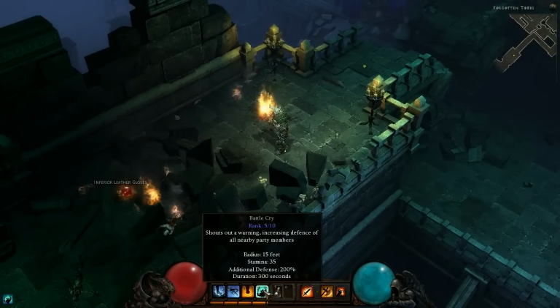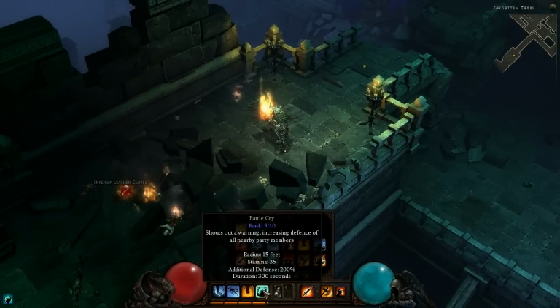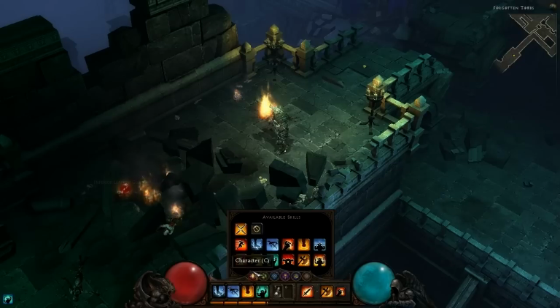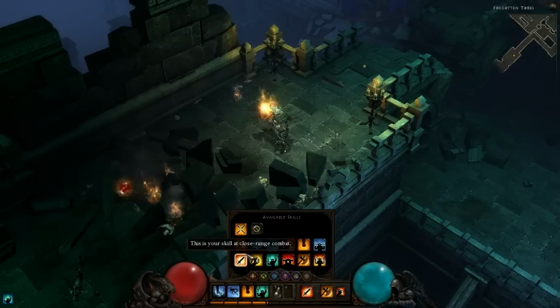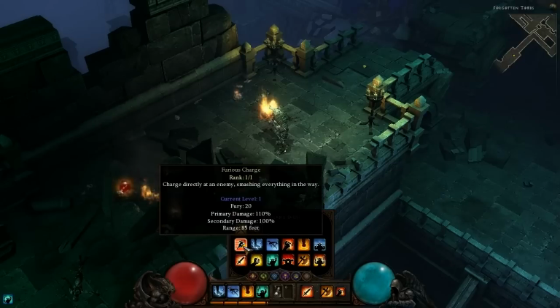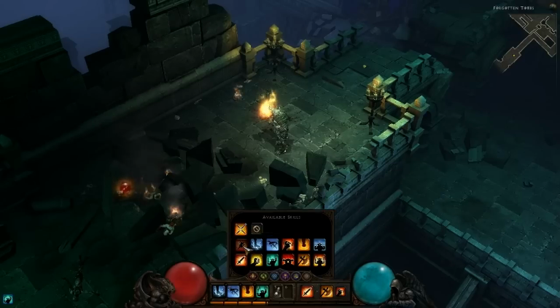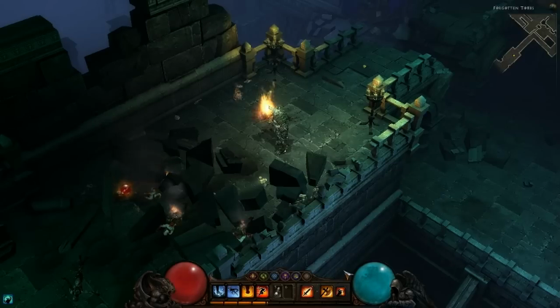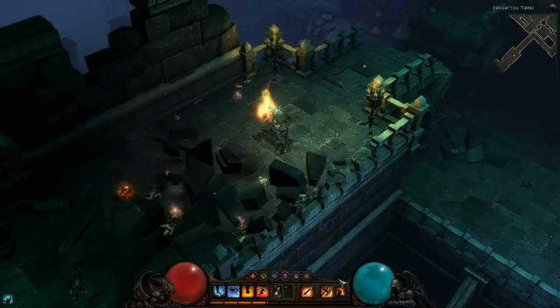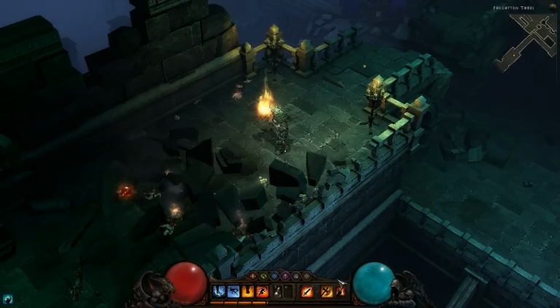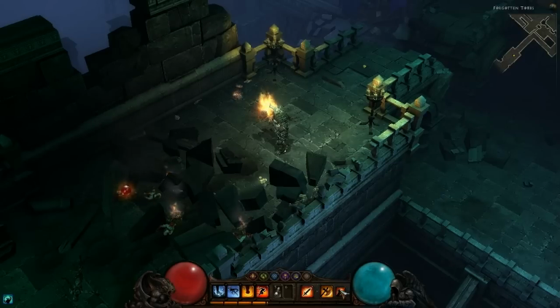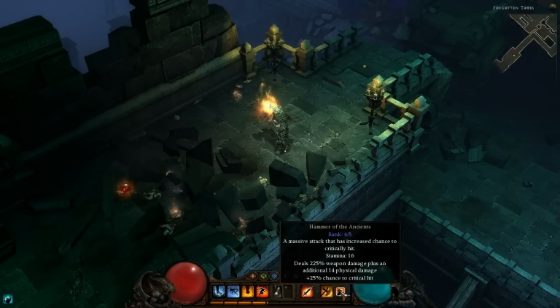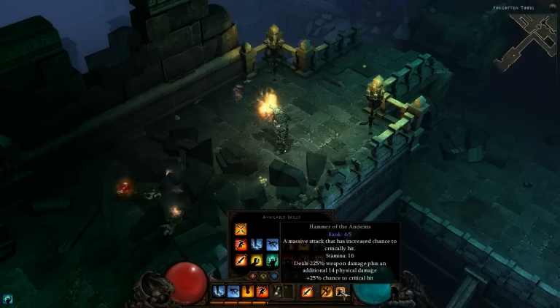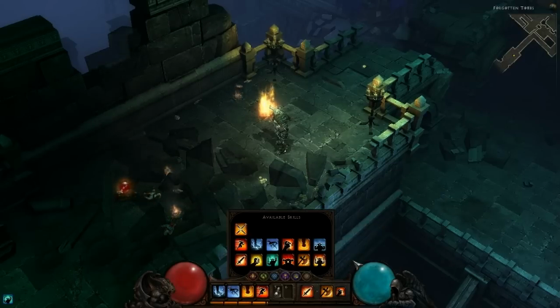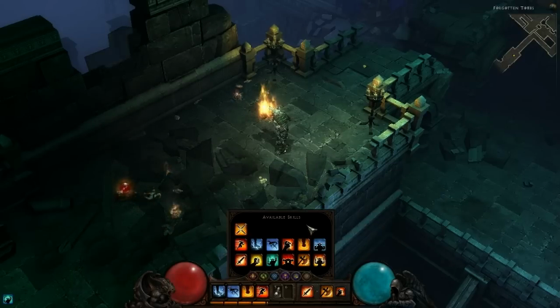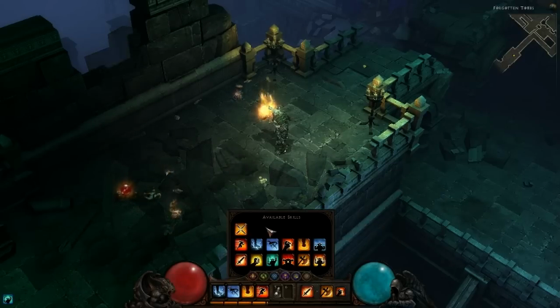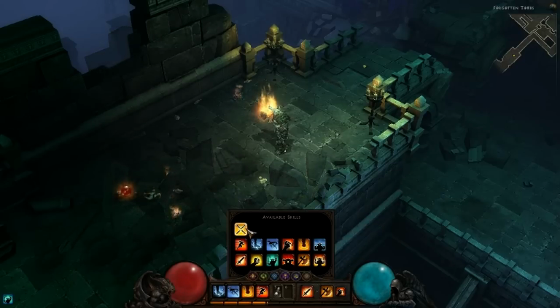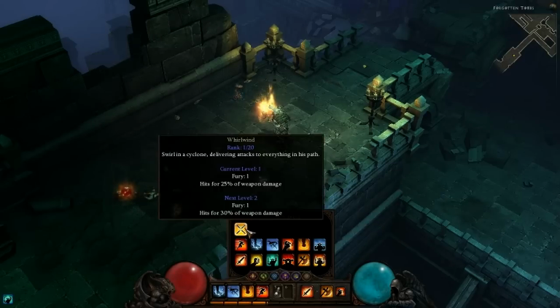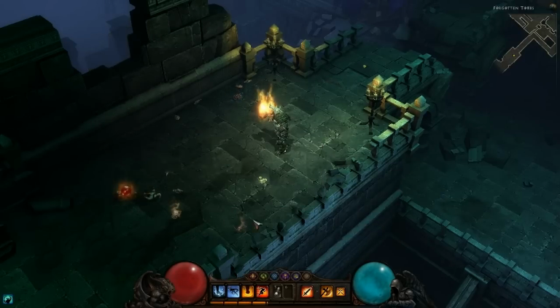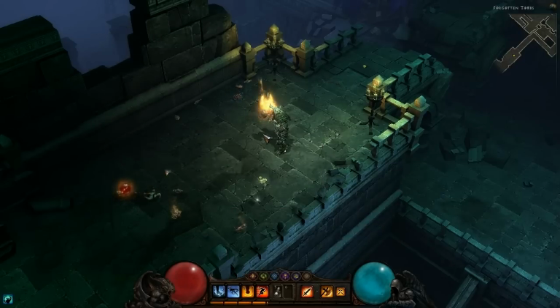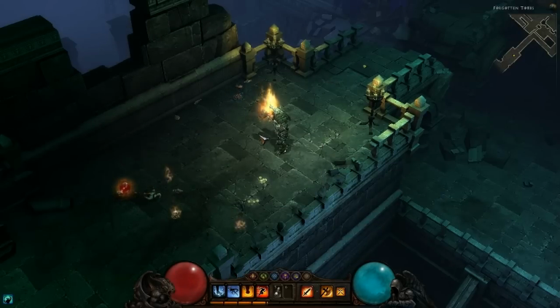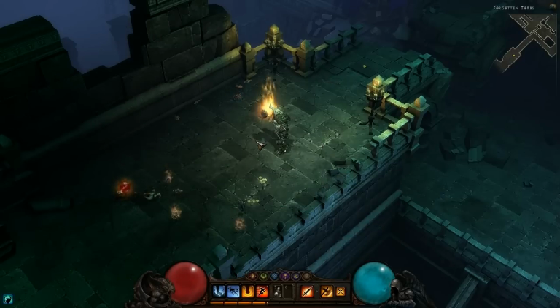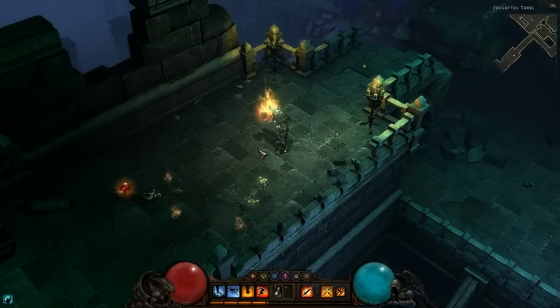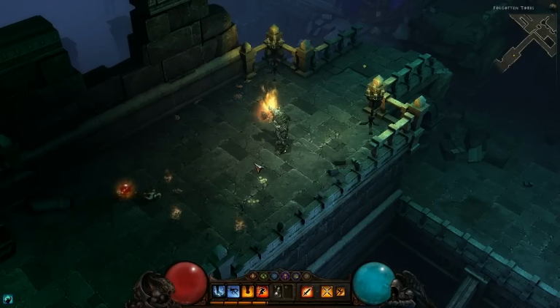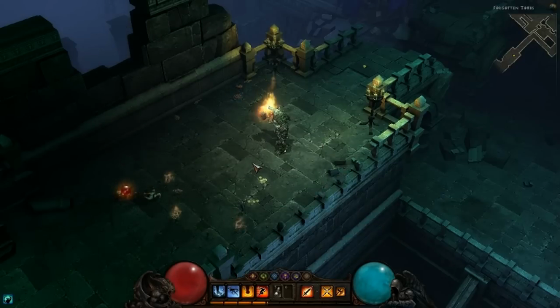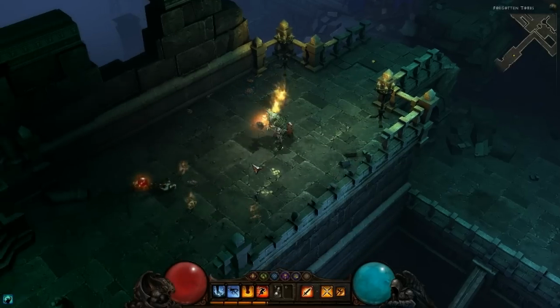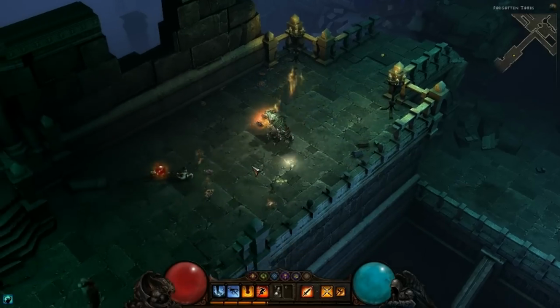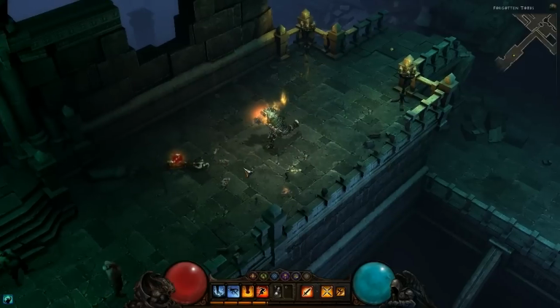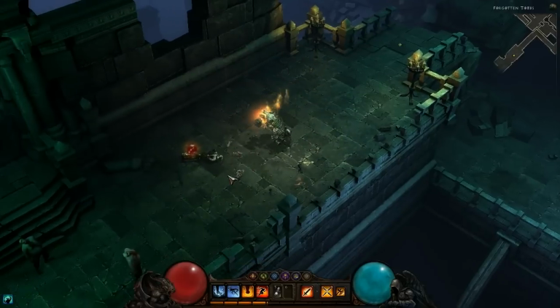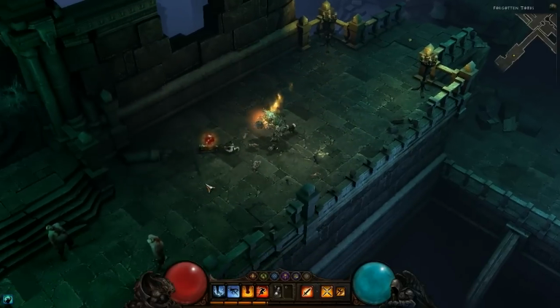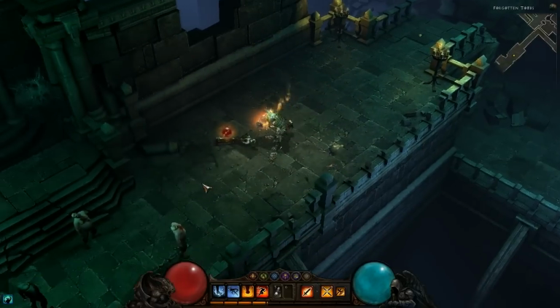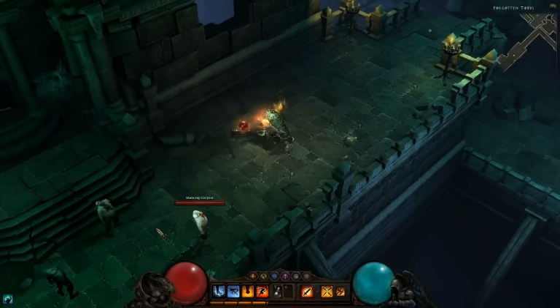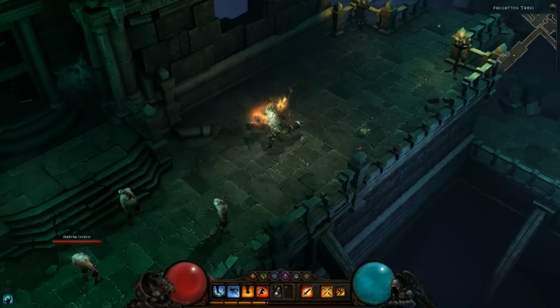We're going to switch to some new skills now, including an old Barbarian favorite — Whirlwind.